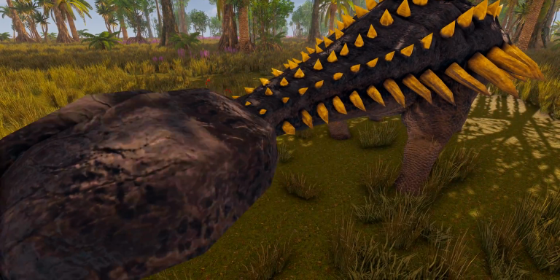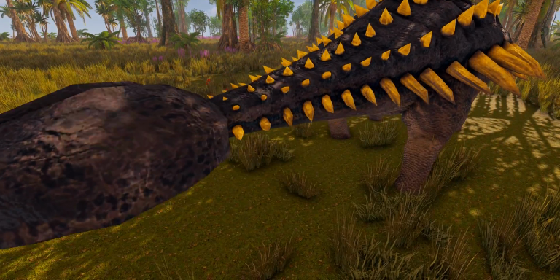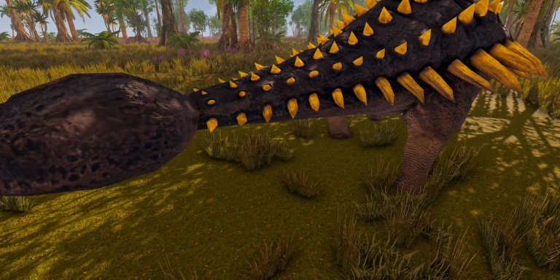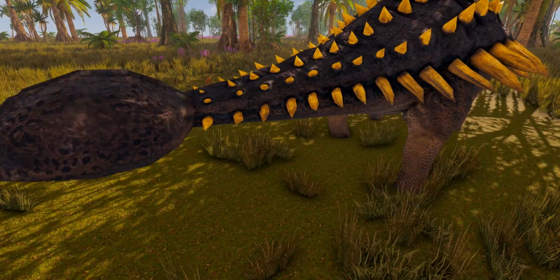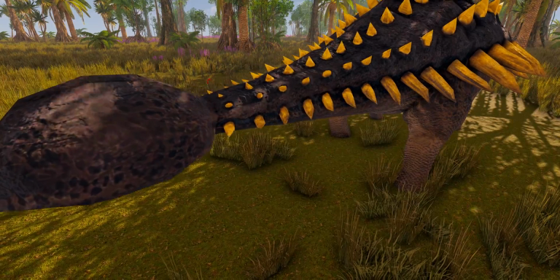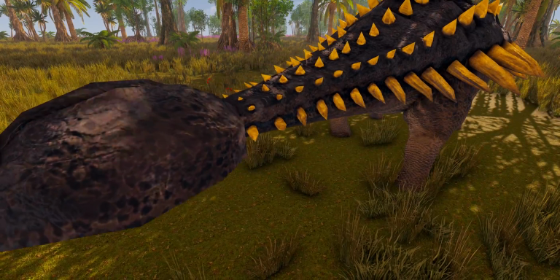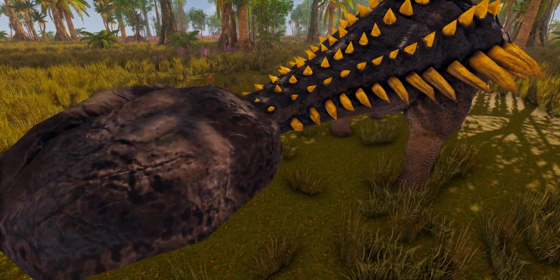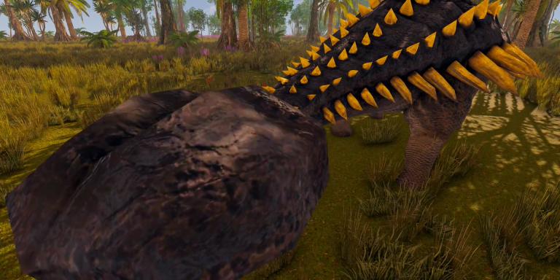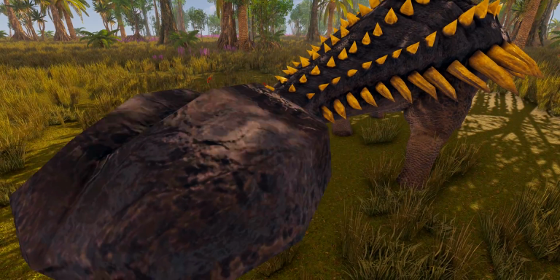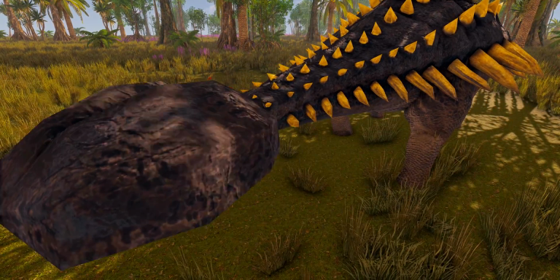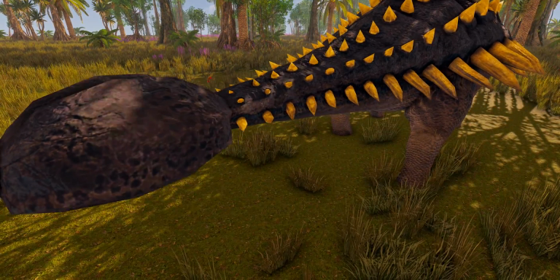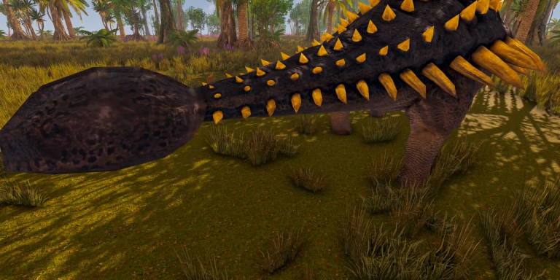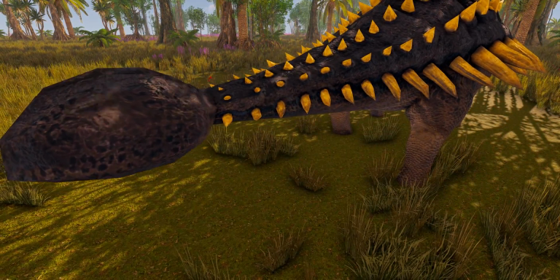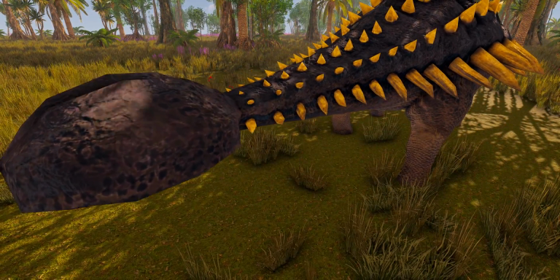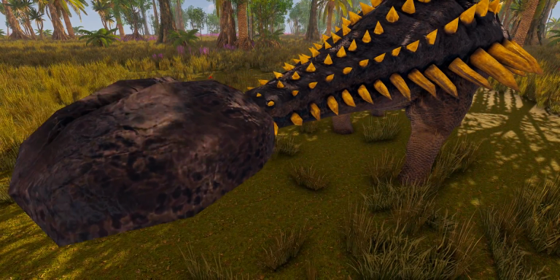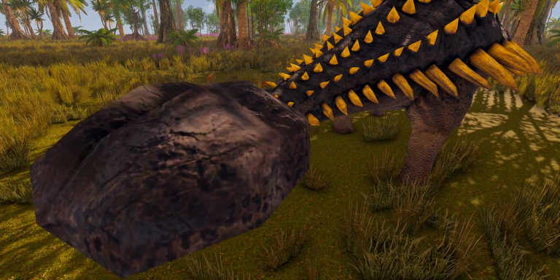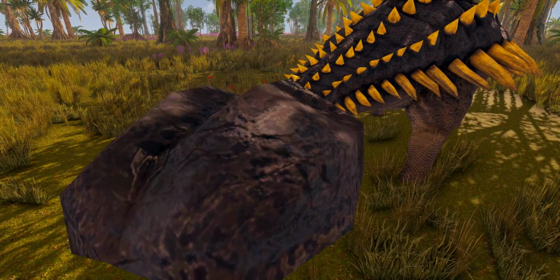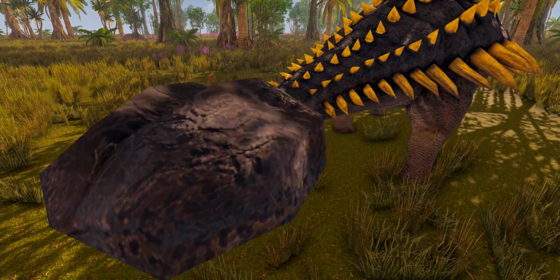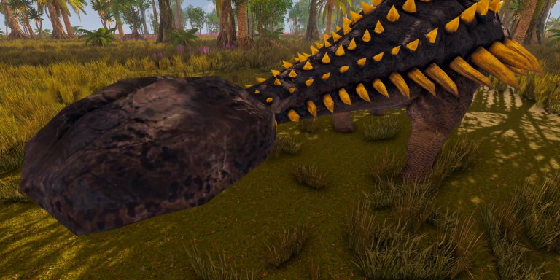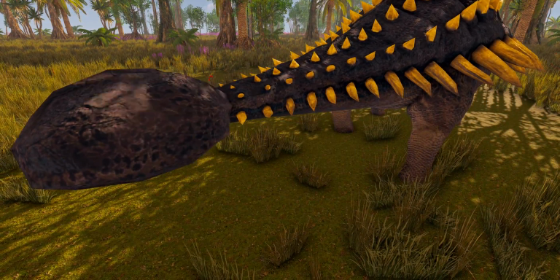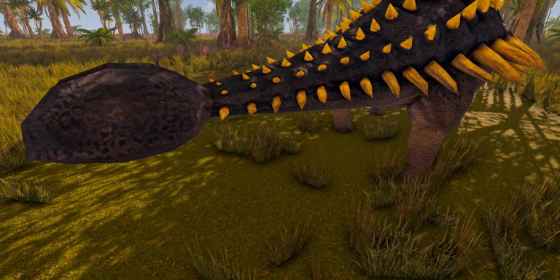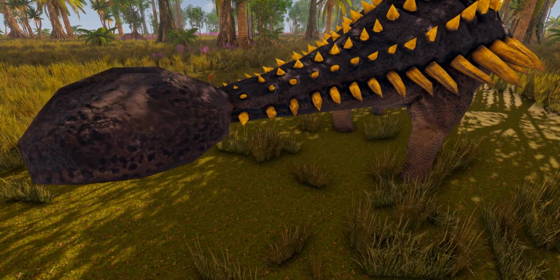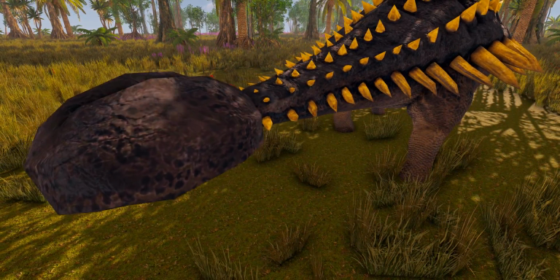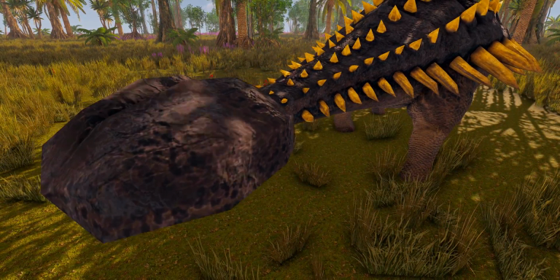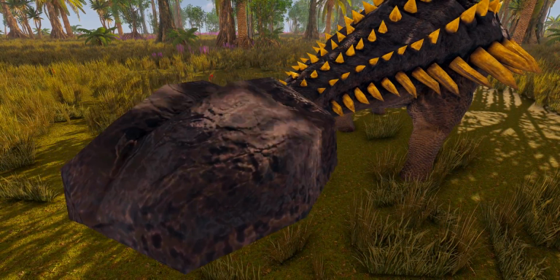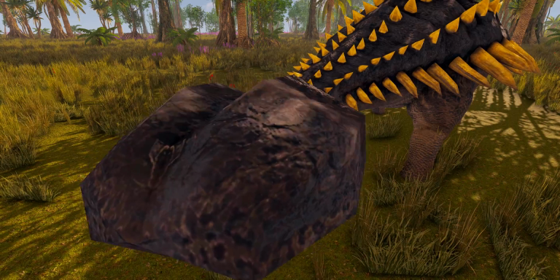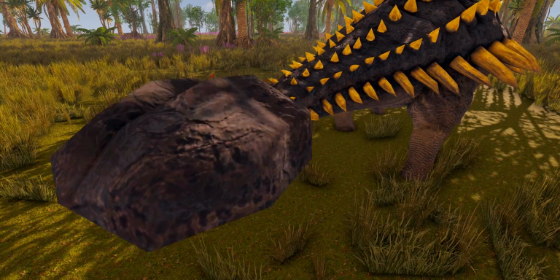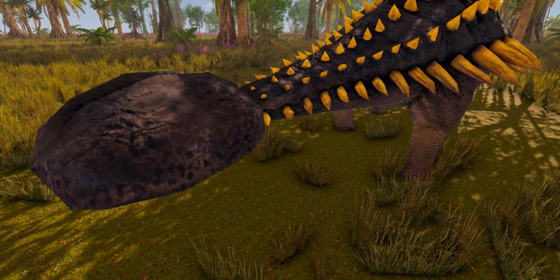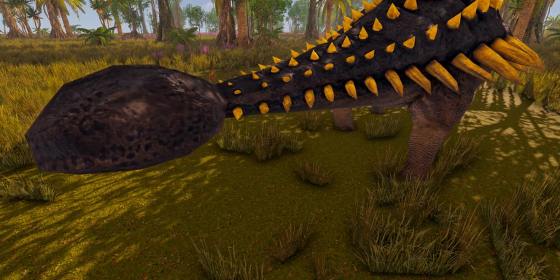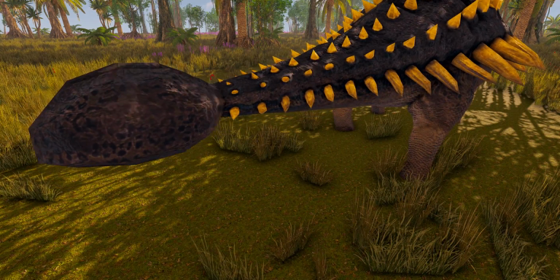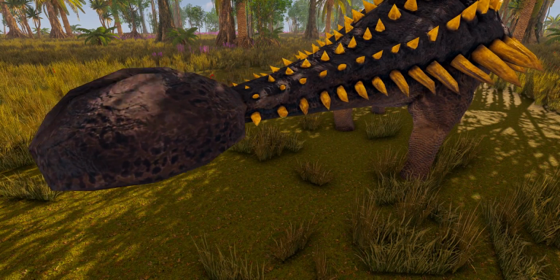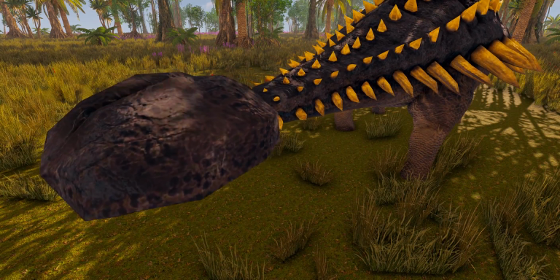The found tail club is 60 cm long, 49 cm wide, and 19 cm tall.